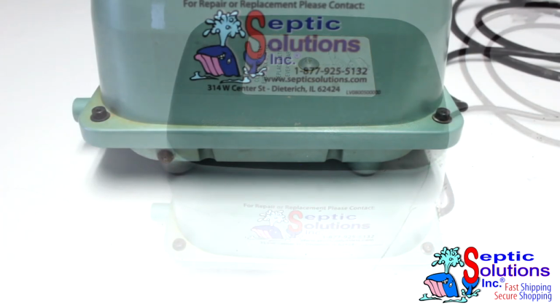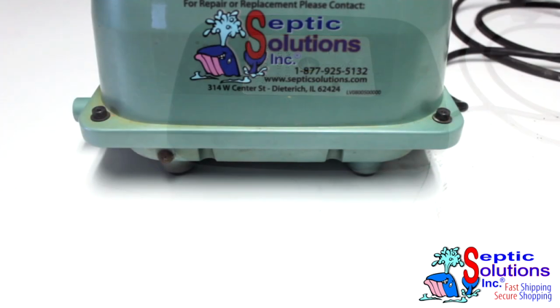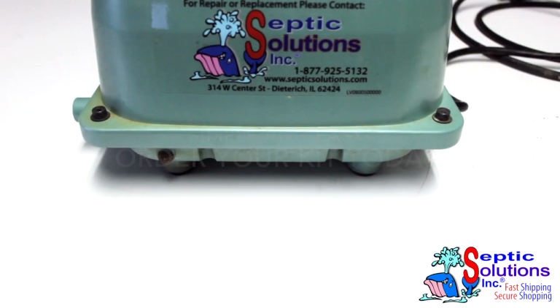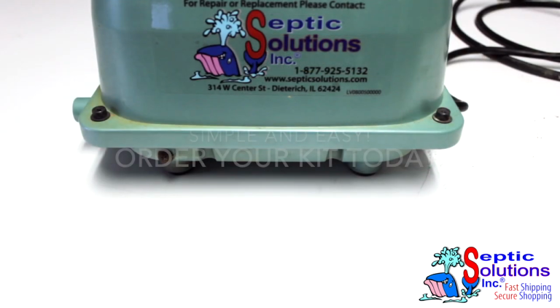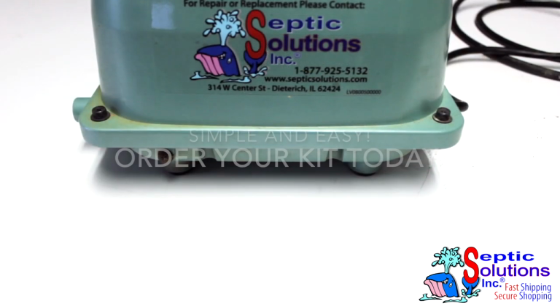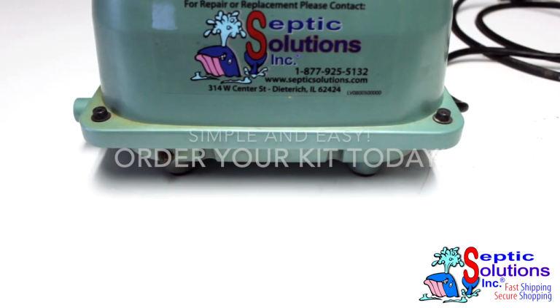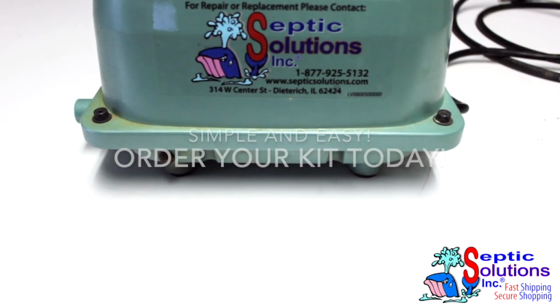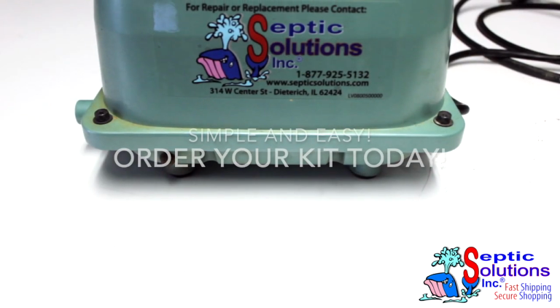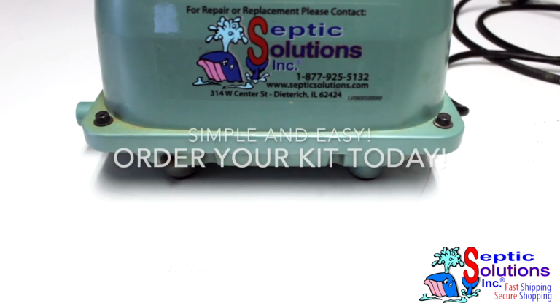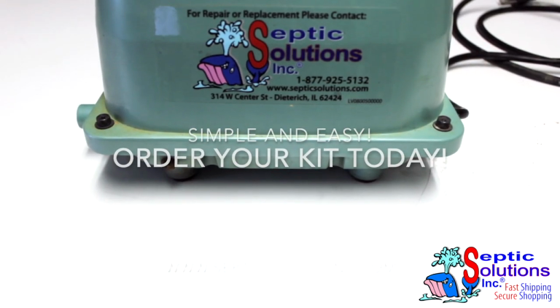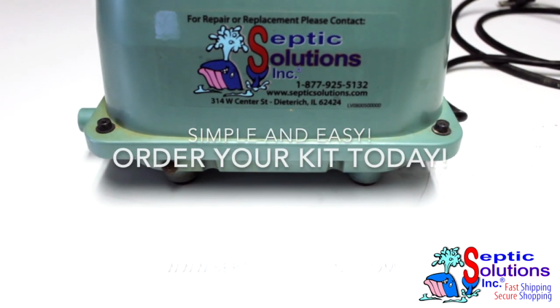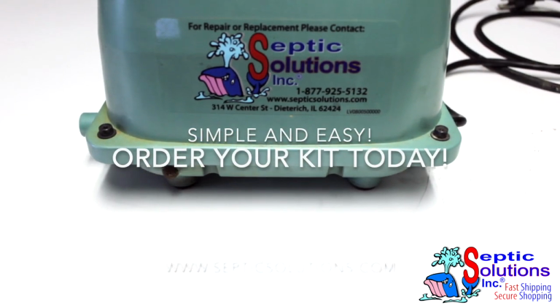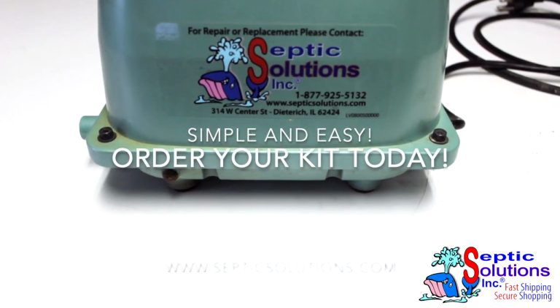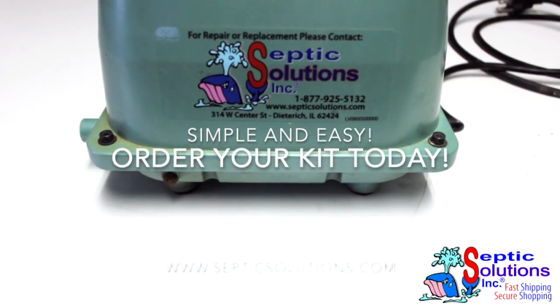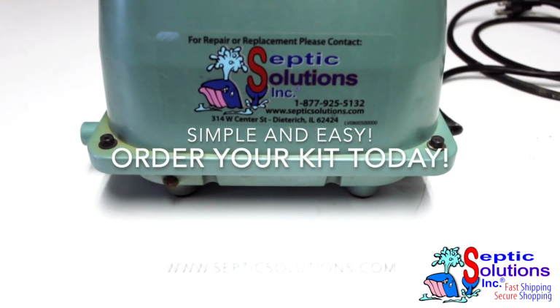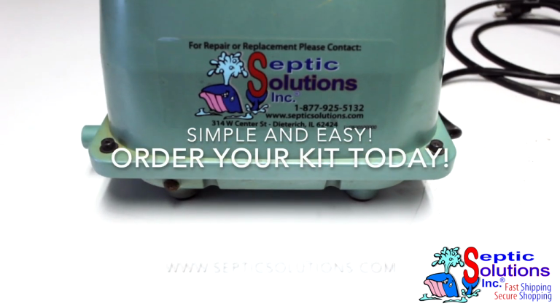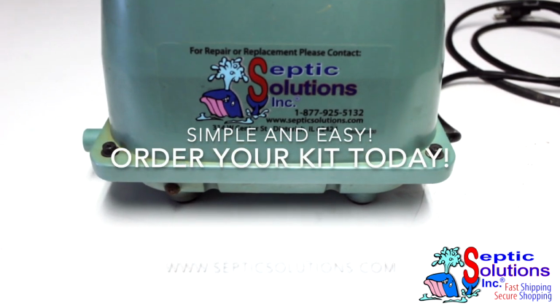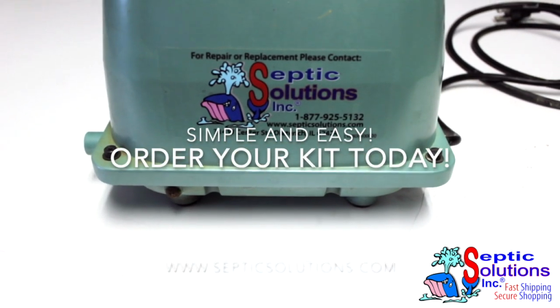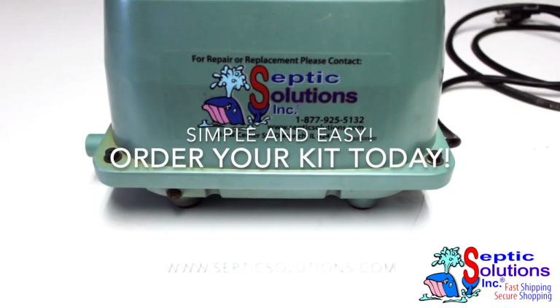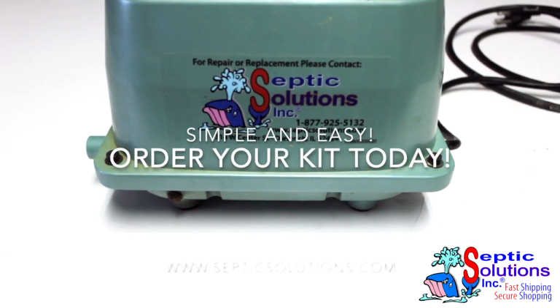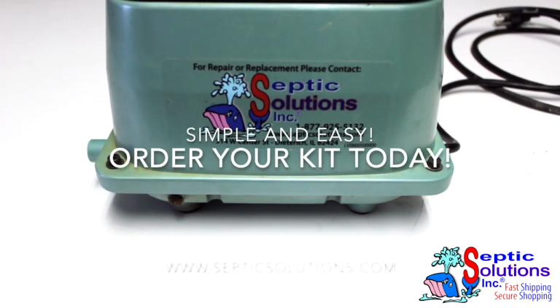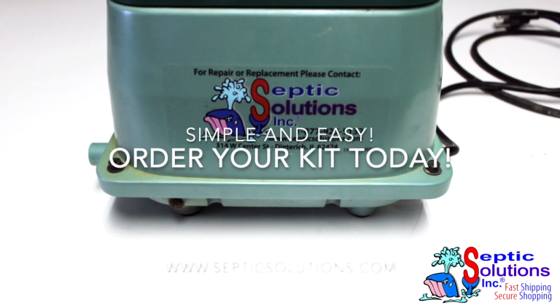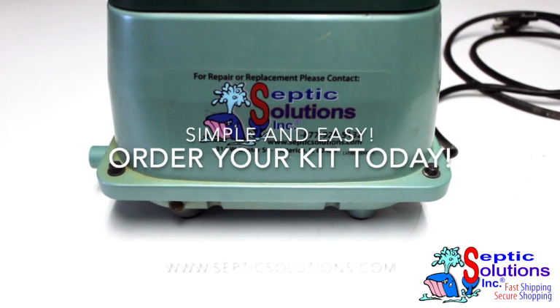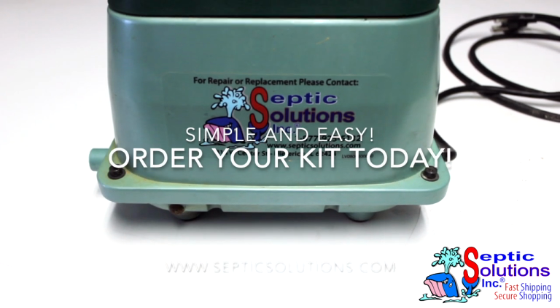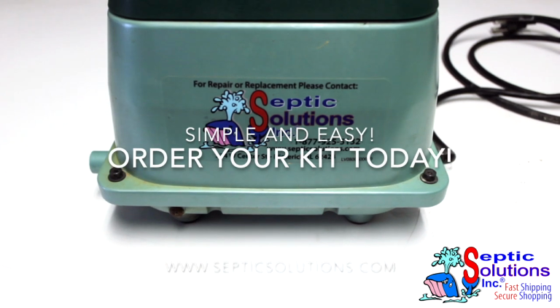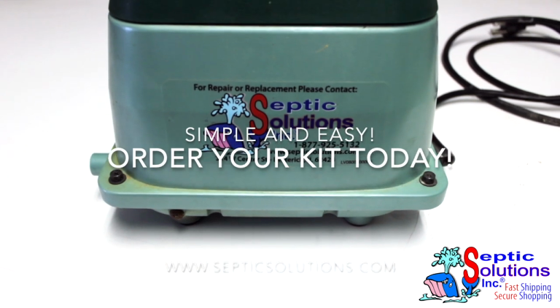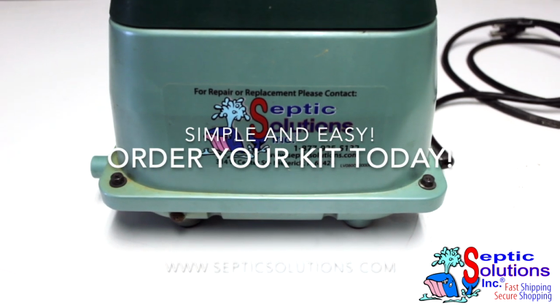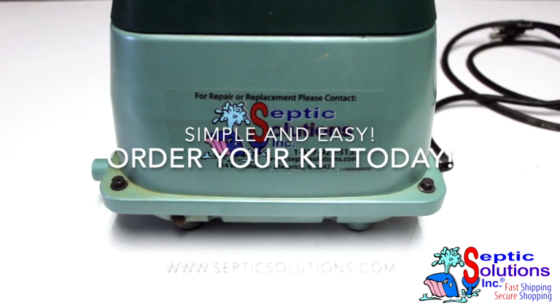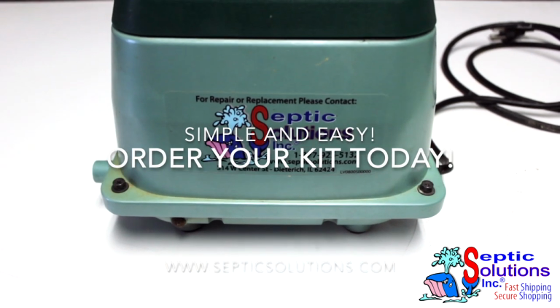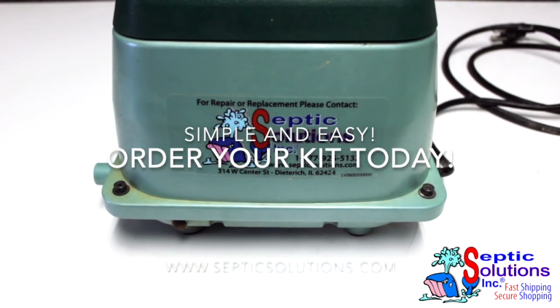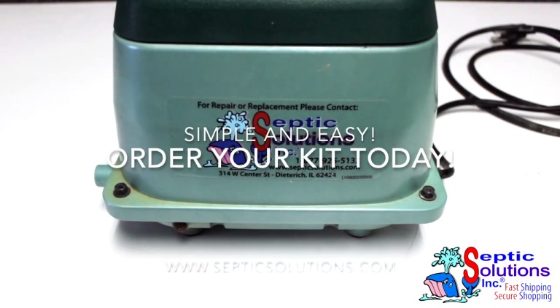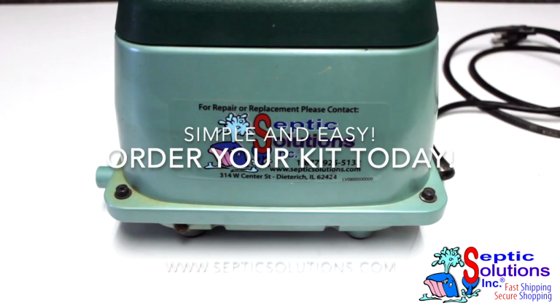Simple and easy. Order your repair kit online today at septicsolutions.com.